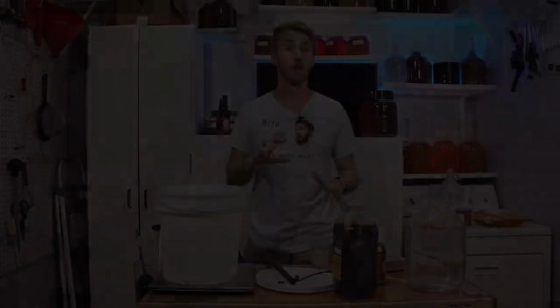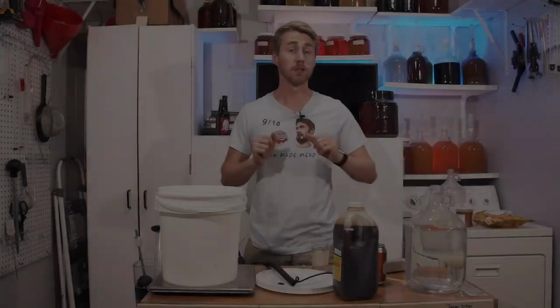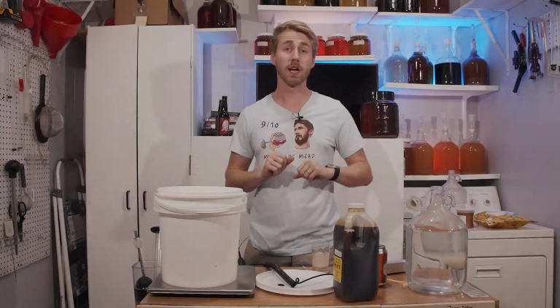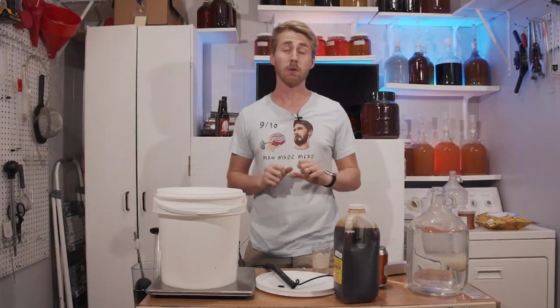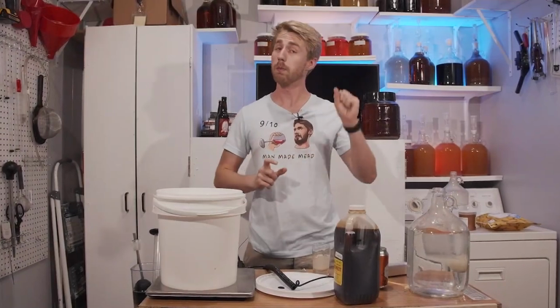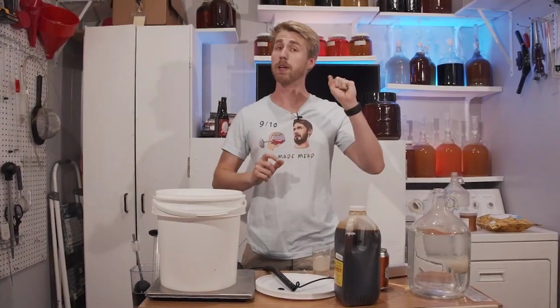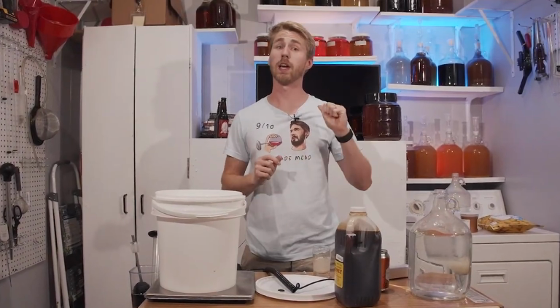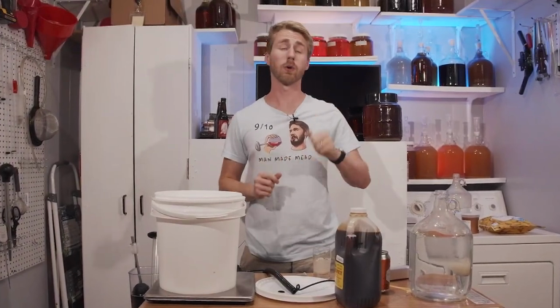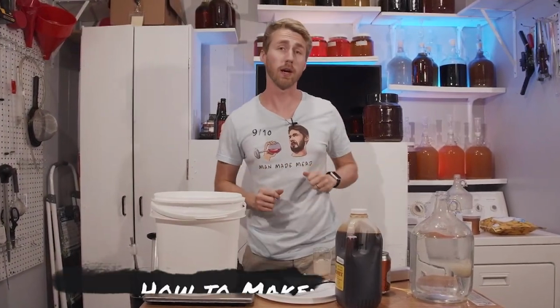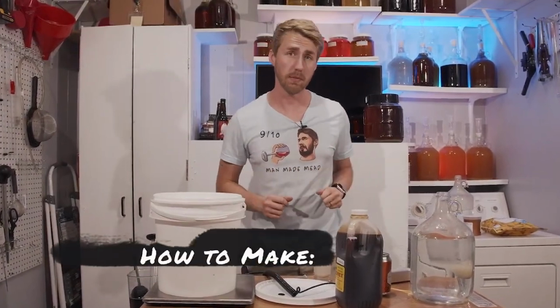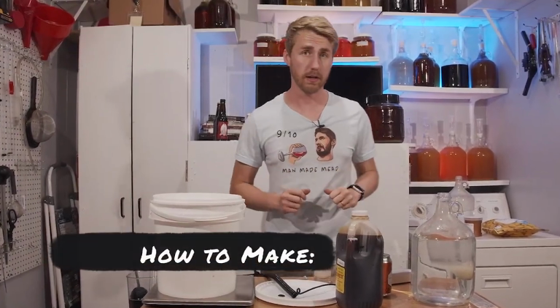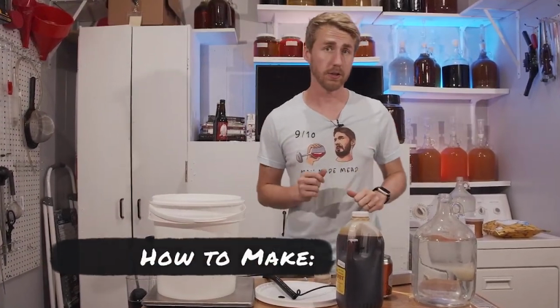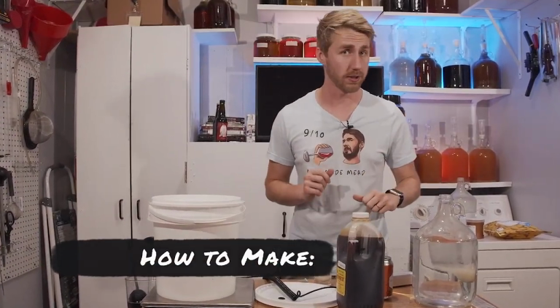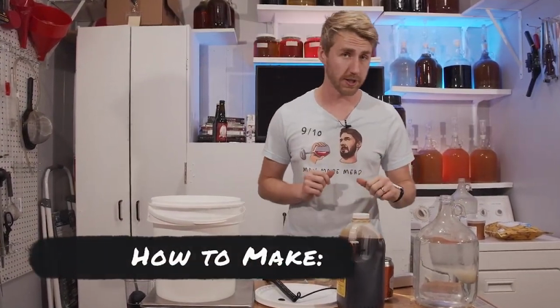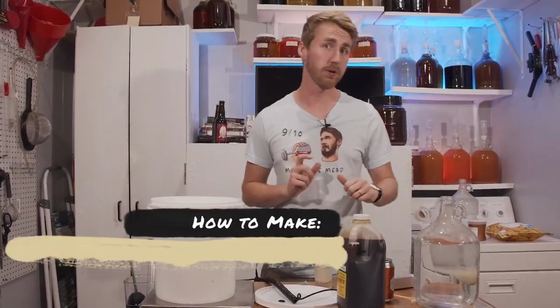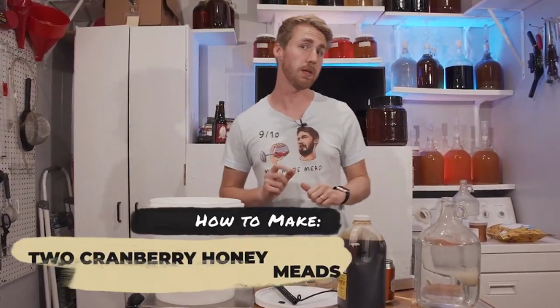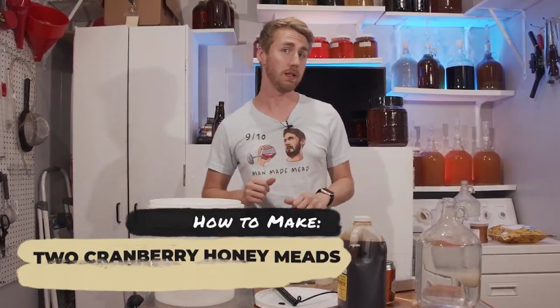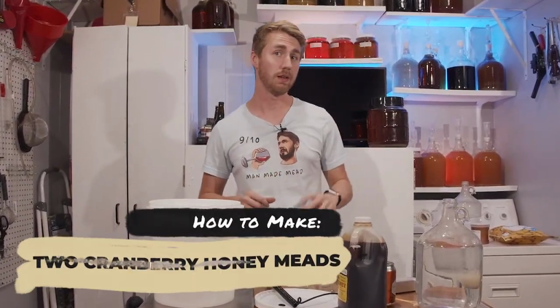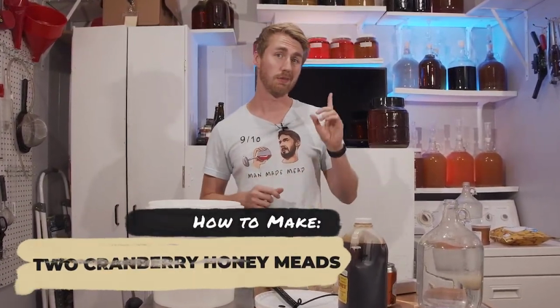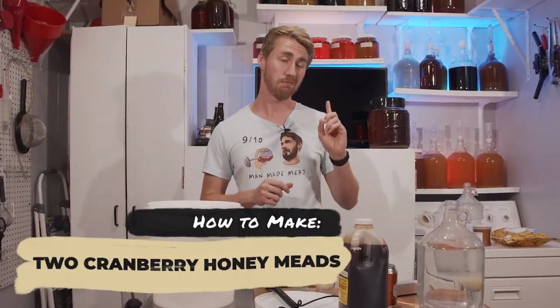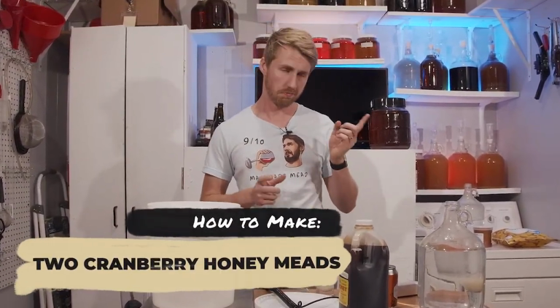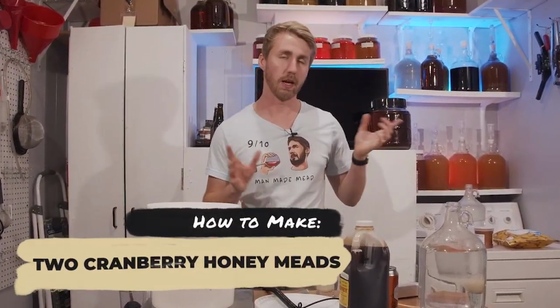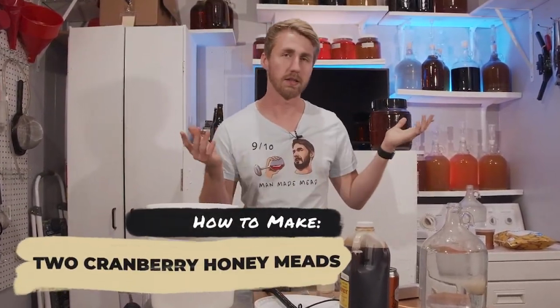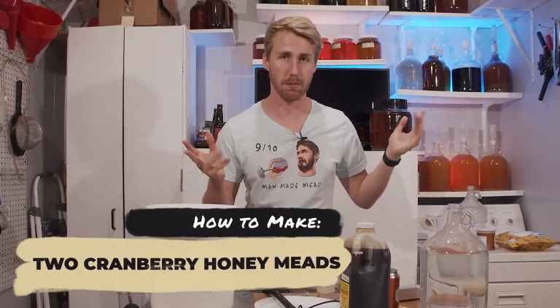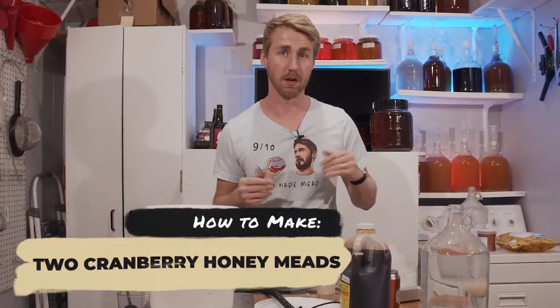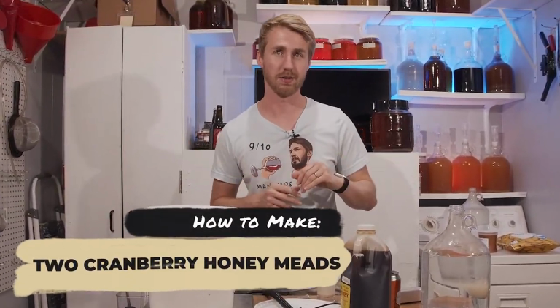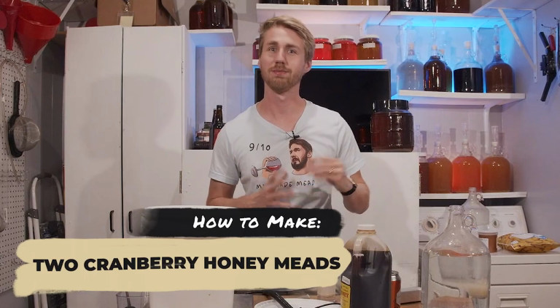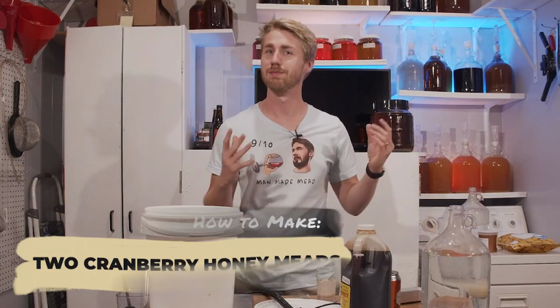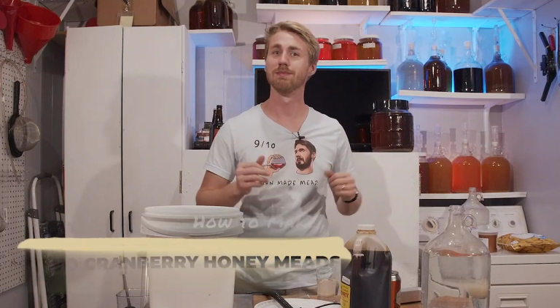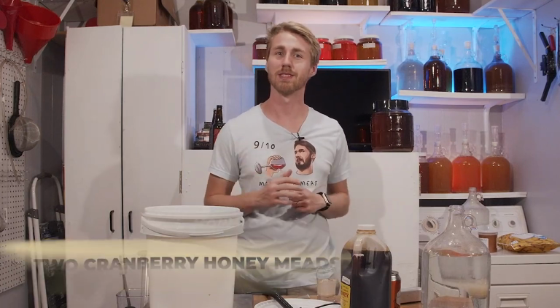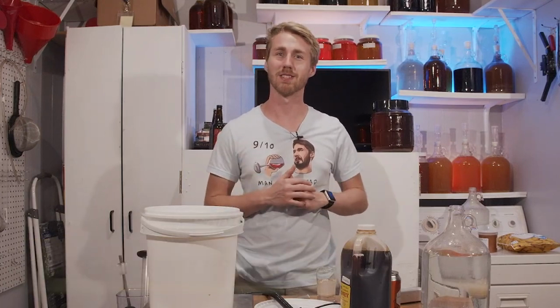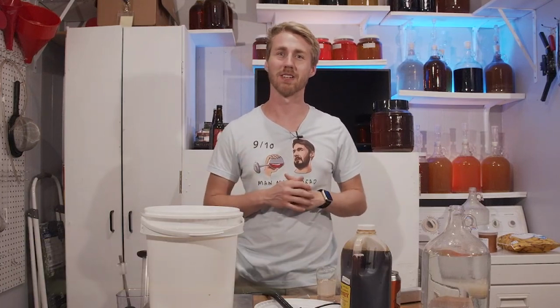Today we're making a cranberry traditional mead and something else. Let's get started.